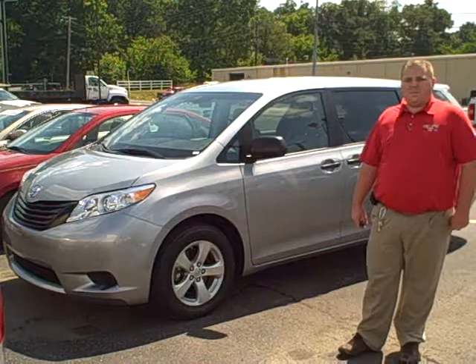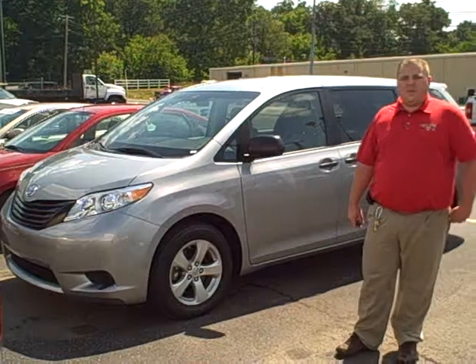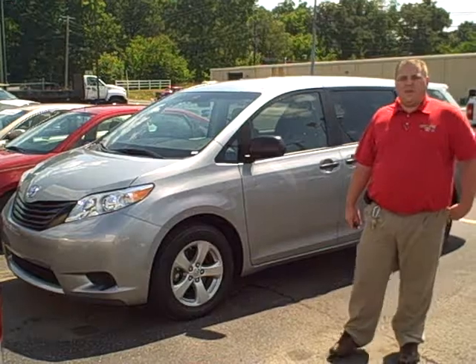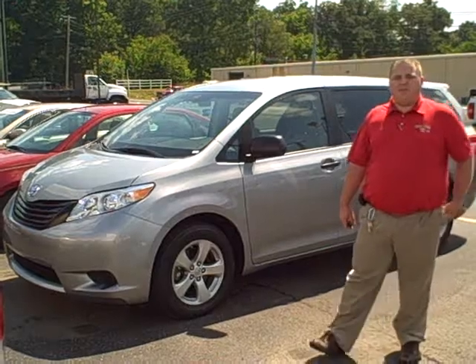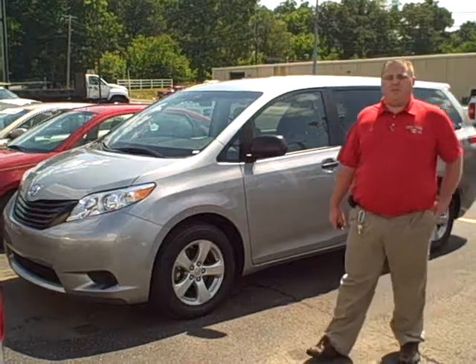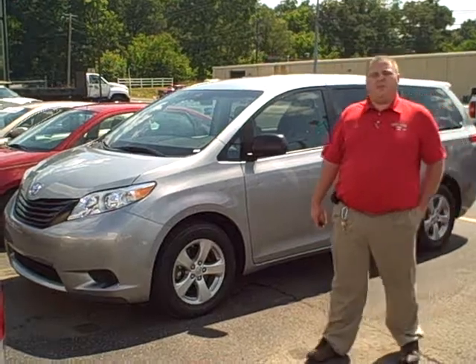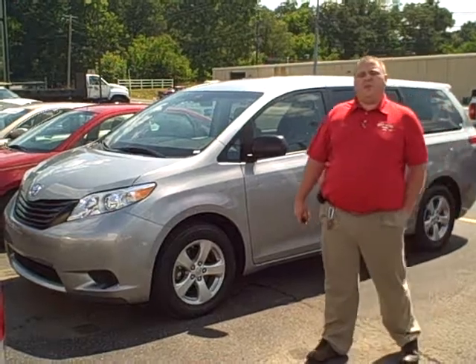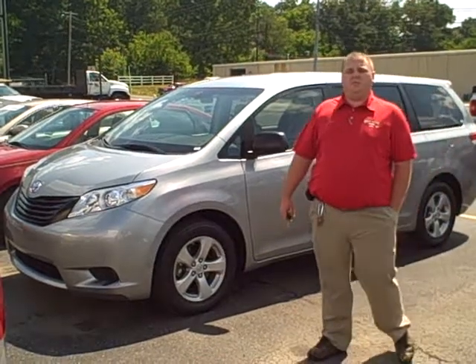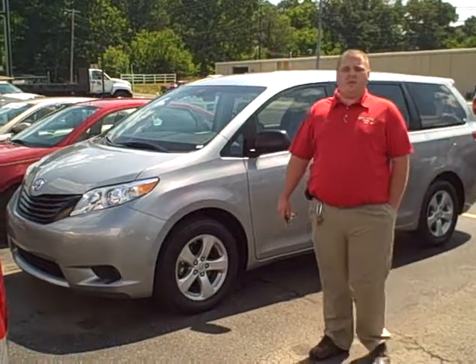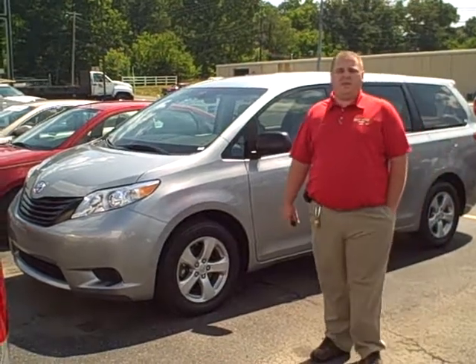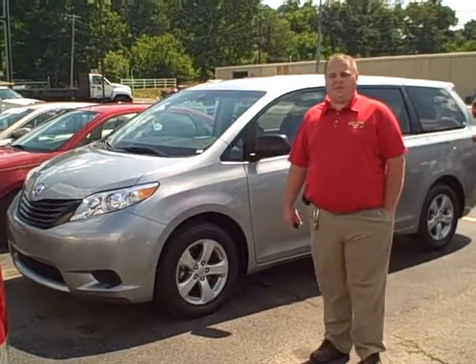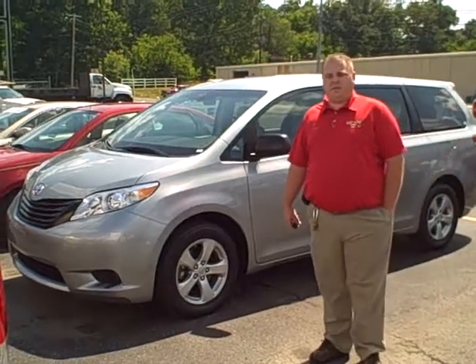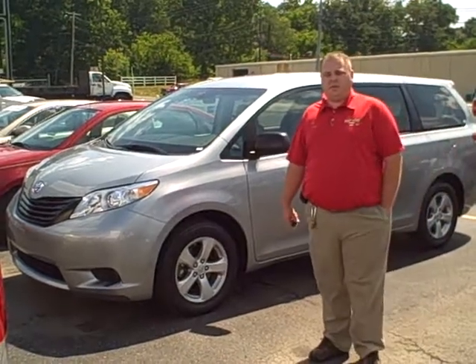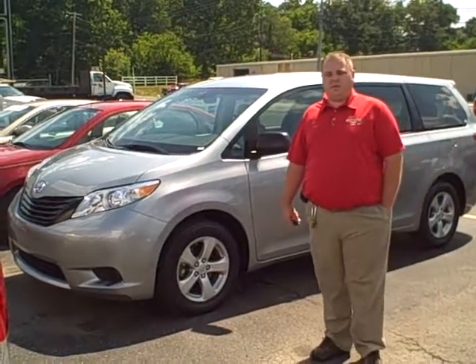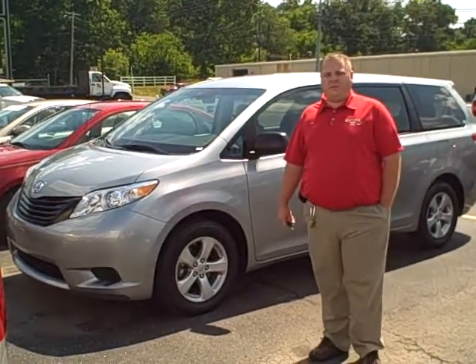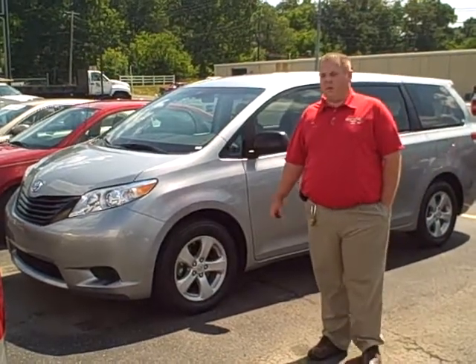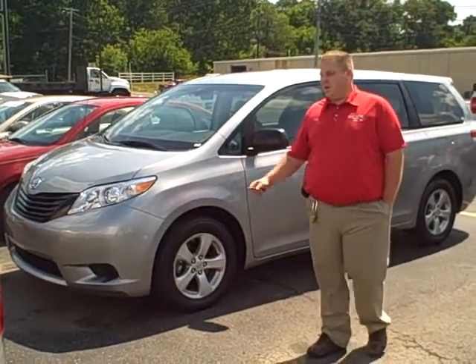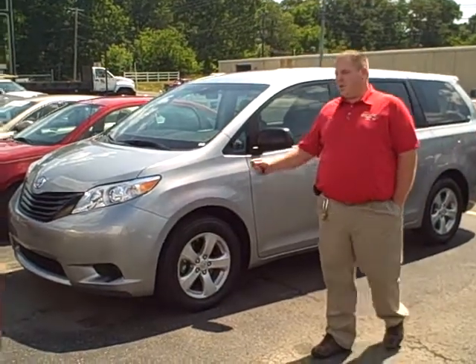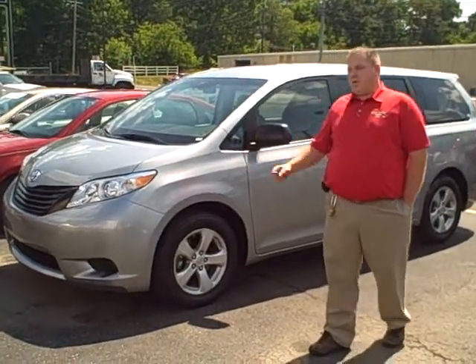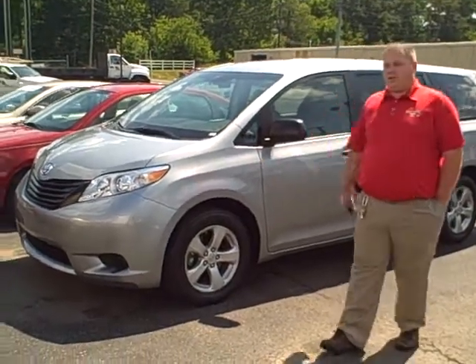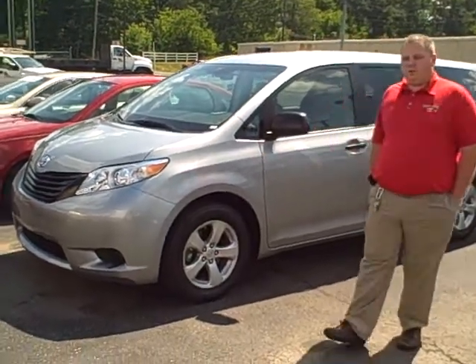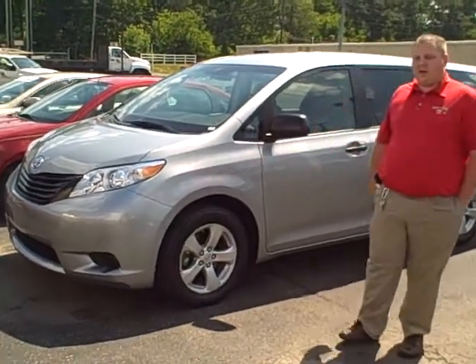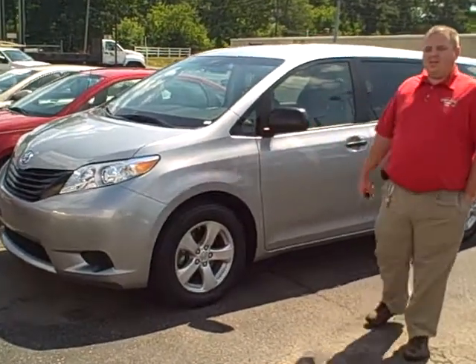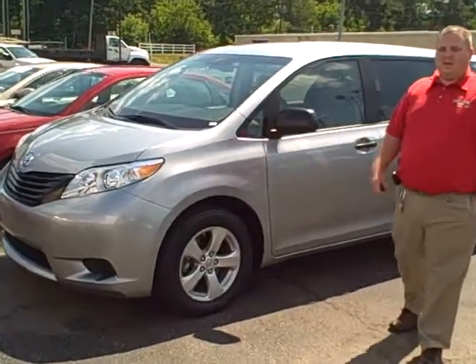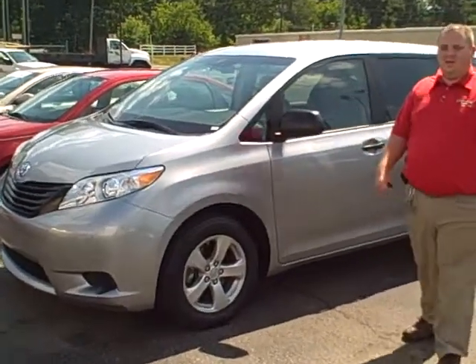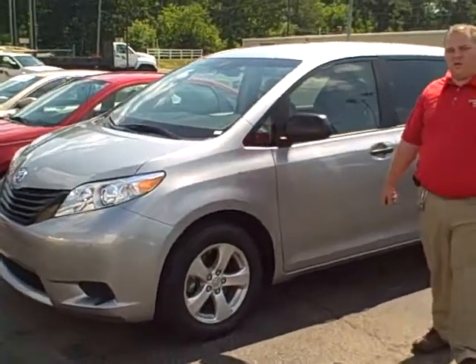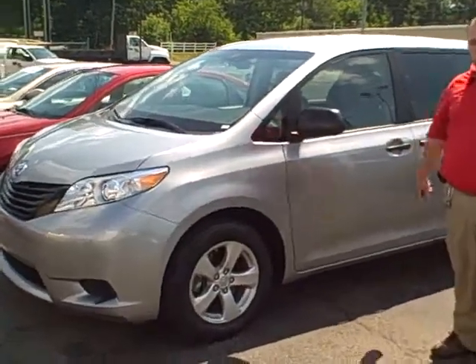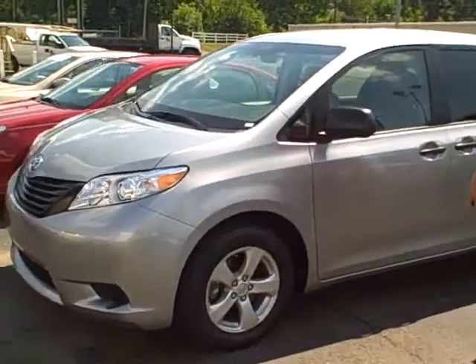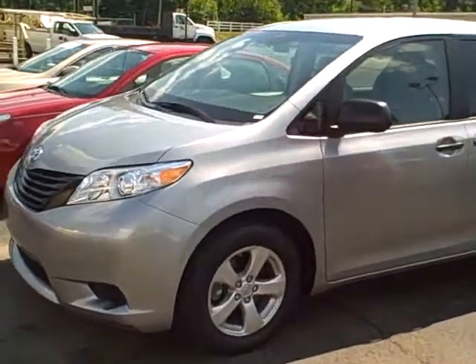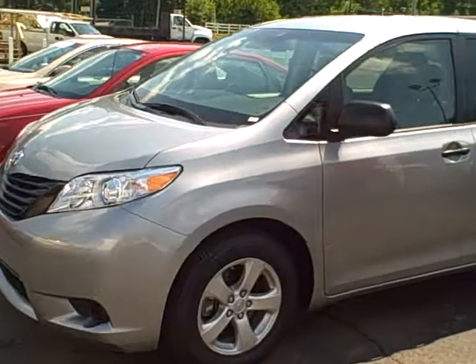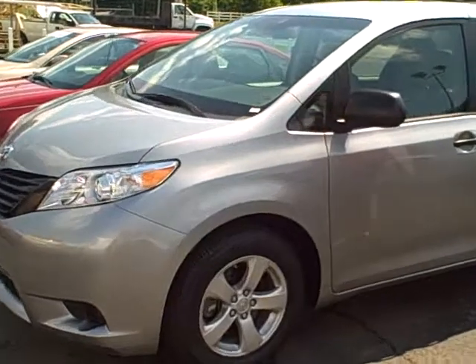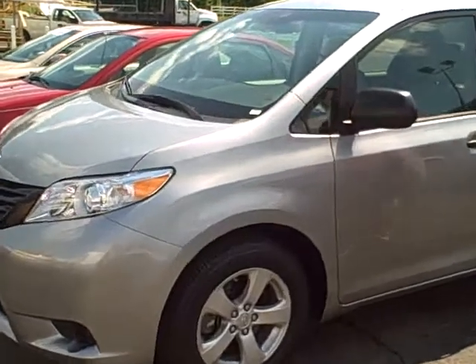Hey, this is Chad Fritschew, Dwayne Taylor Chevrolet and Toyota Murray, here with a 2011 Toyota Sienna minivan.